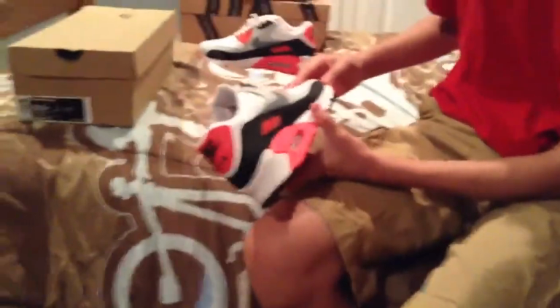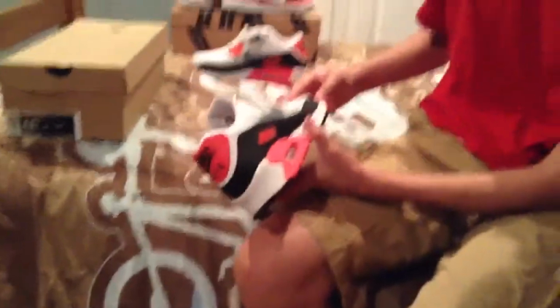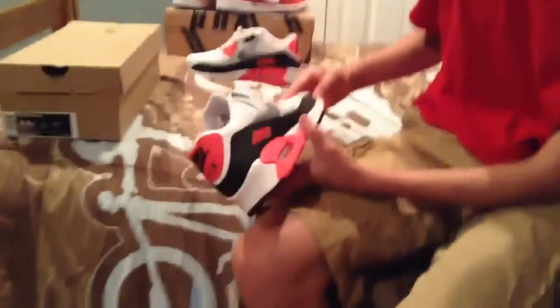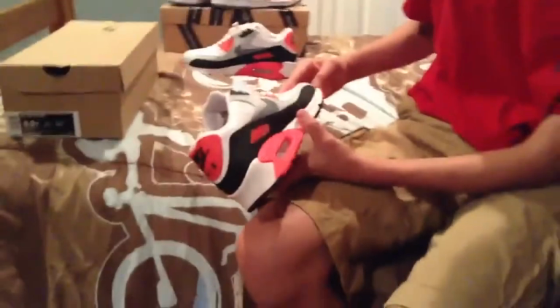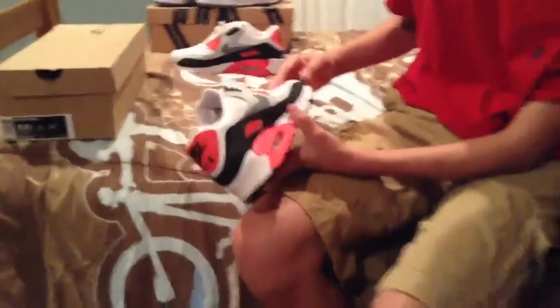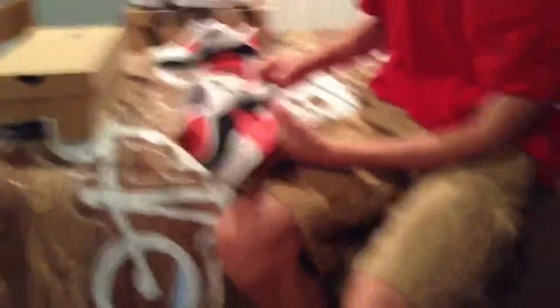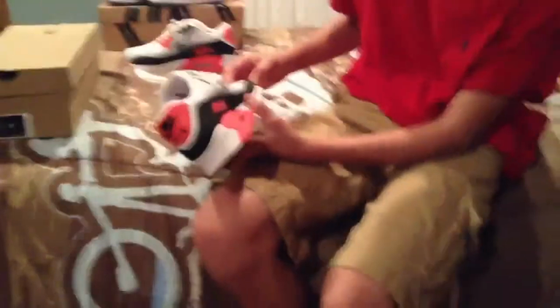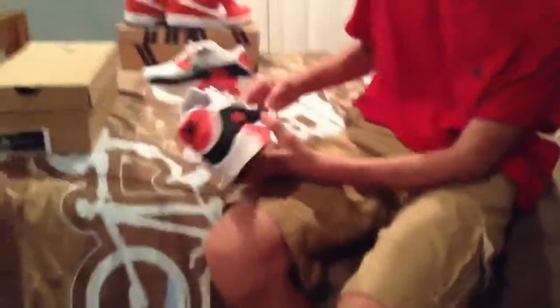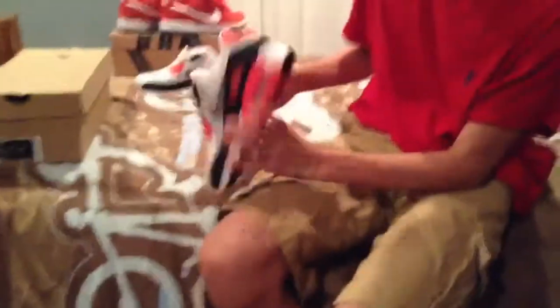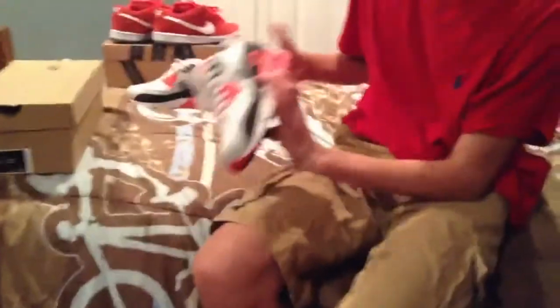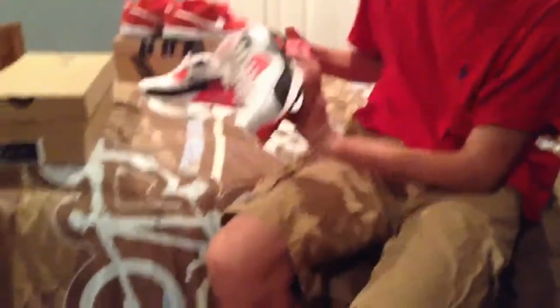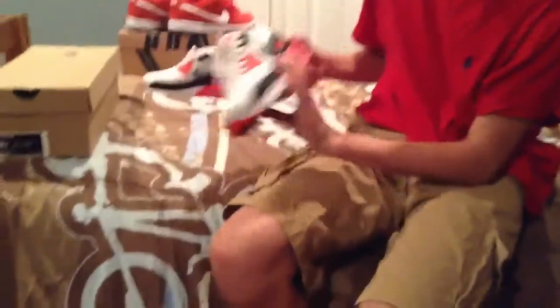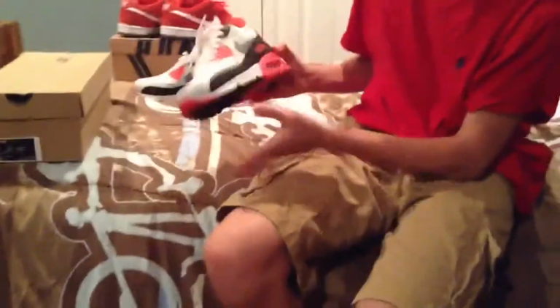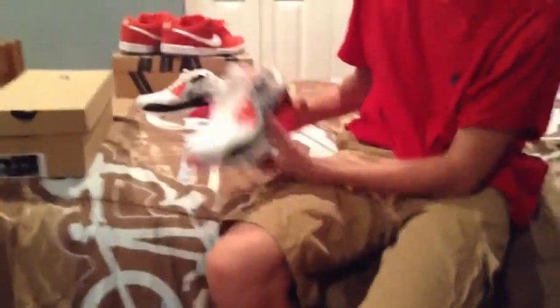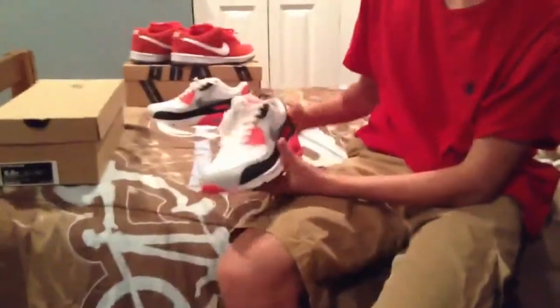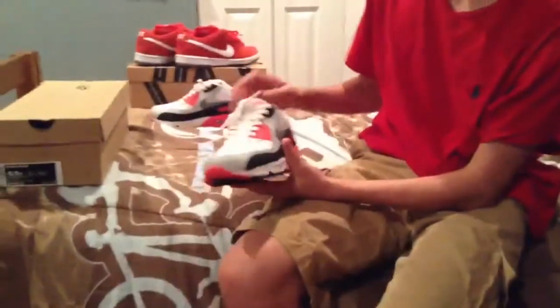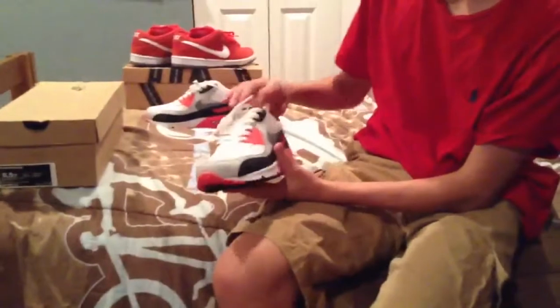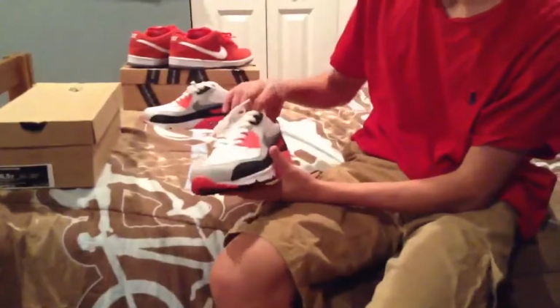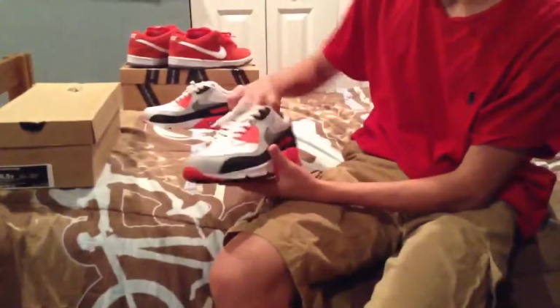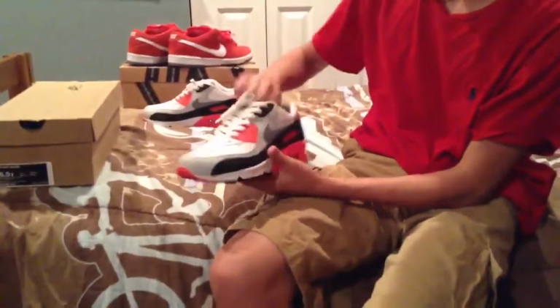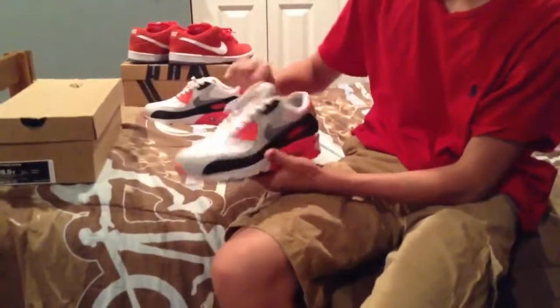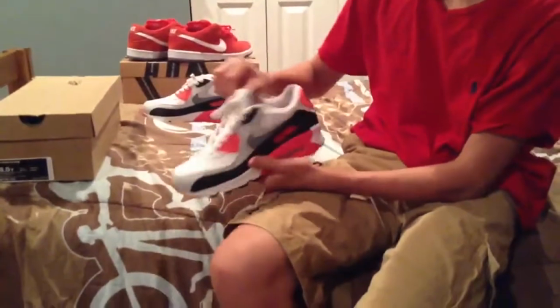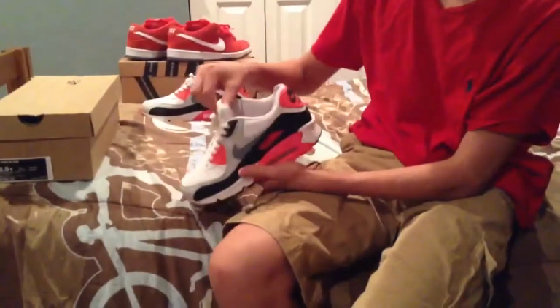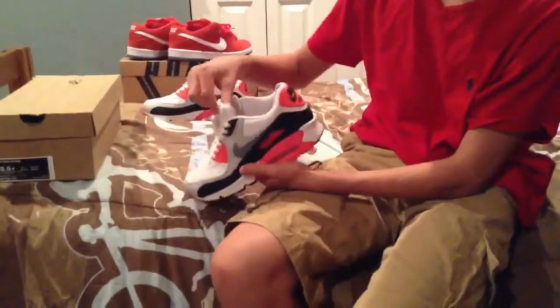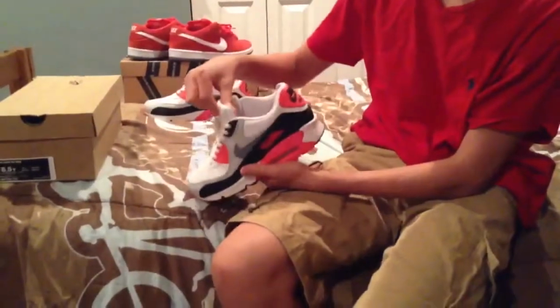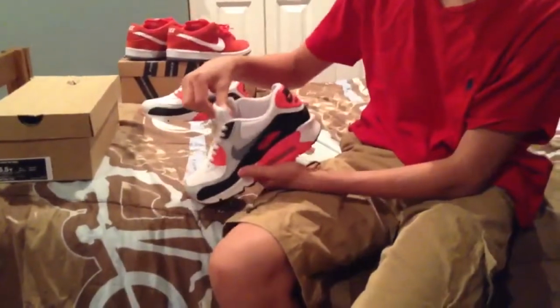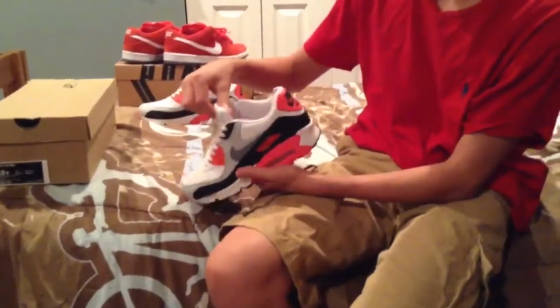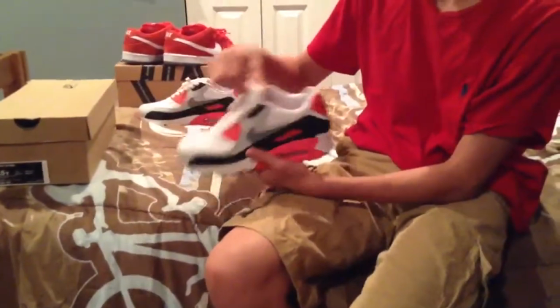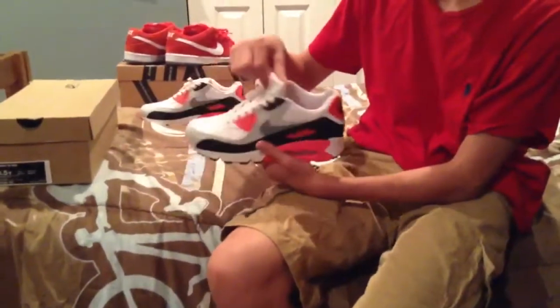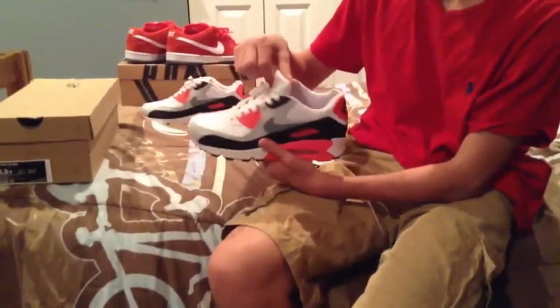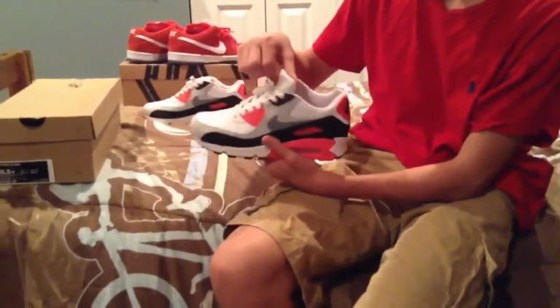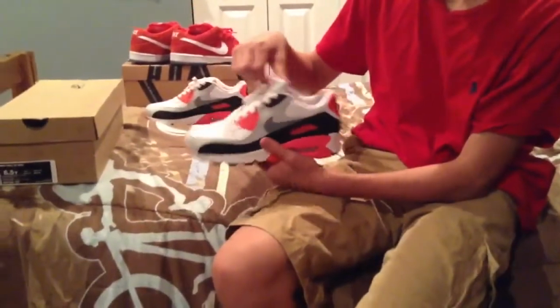The toe box is white. This shoe runs true to size.